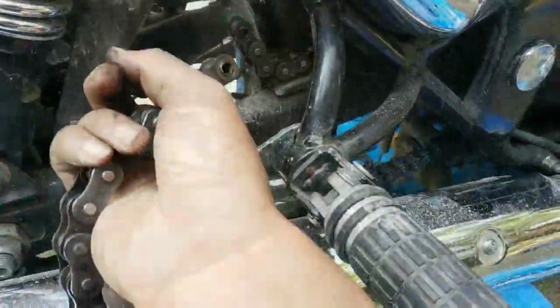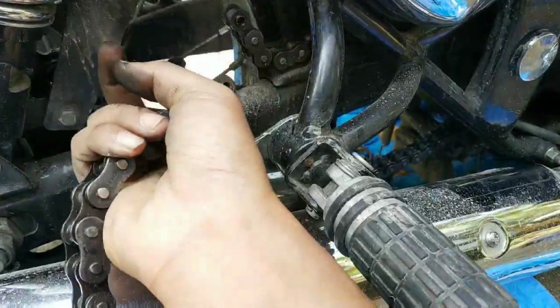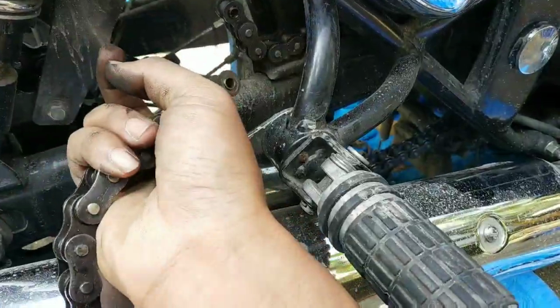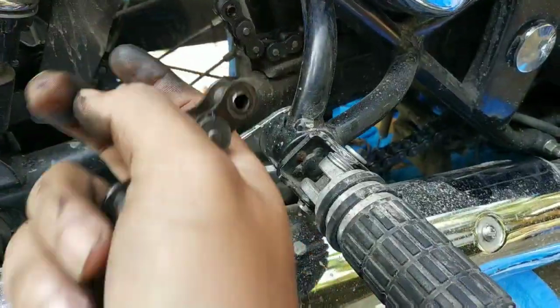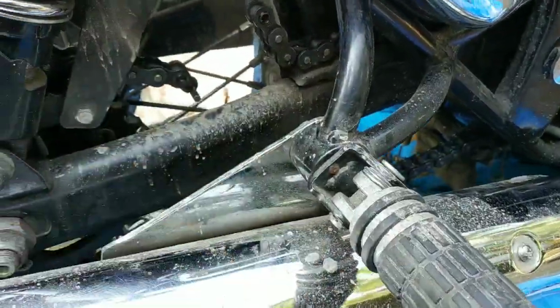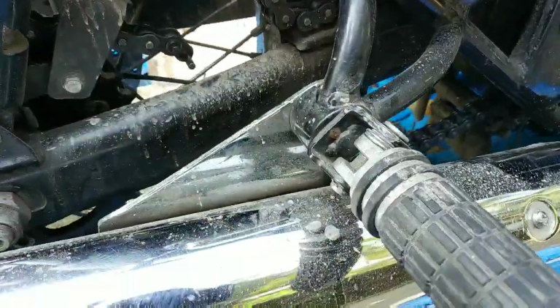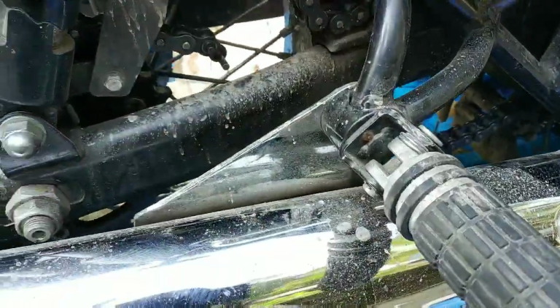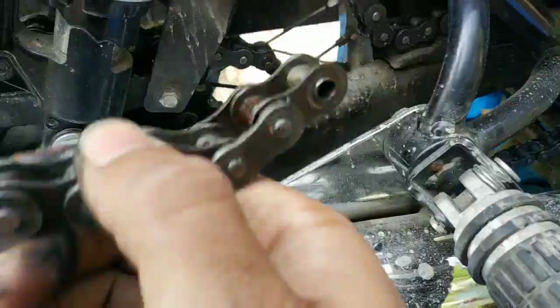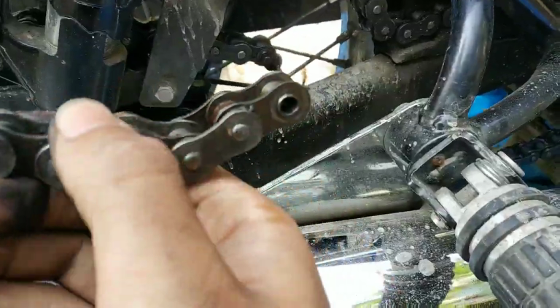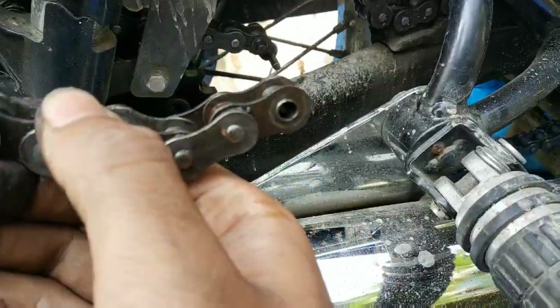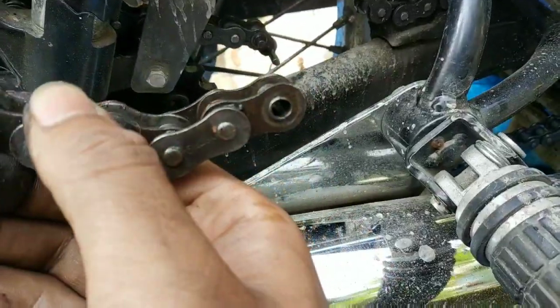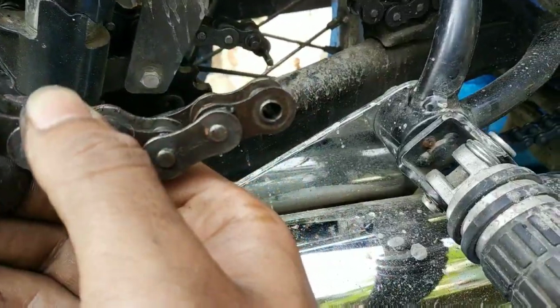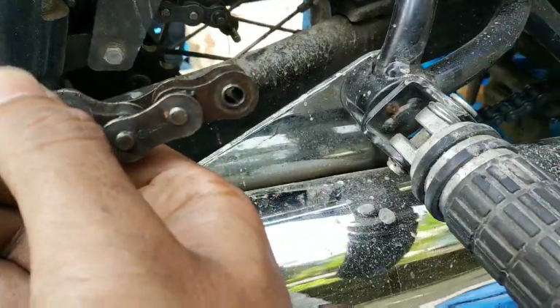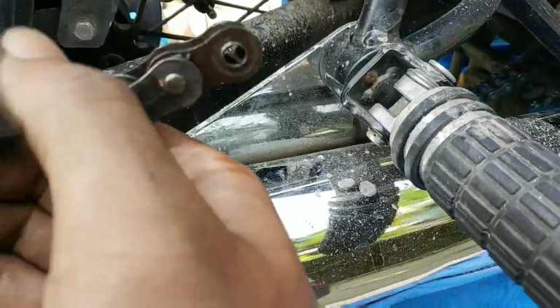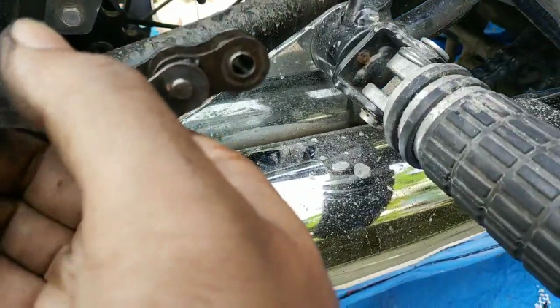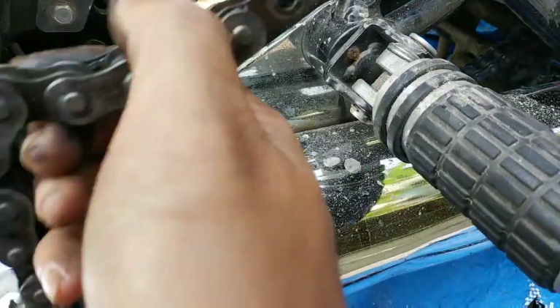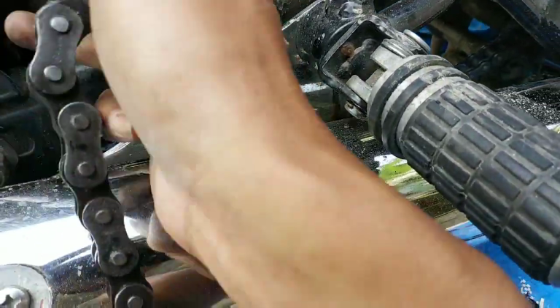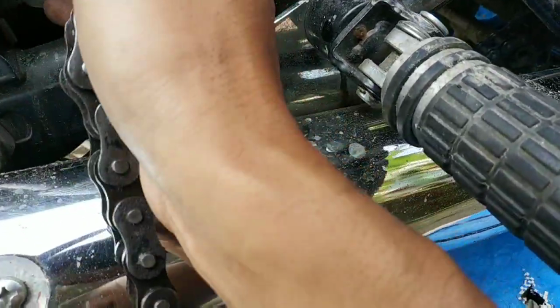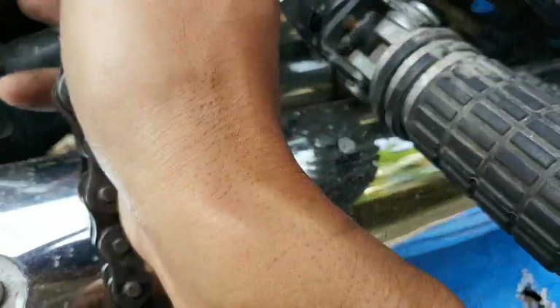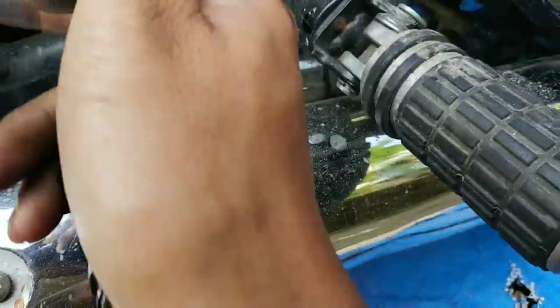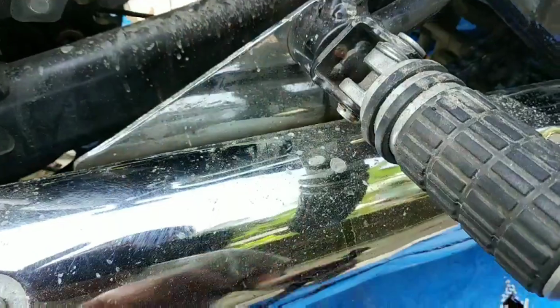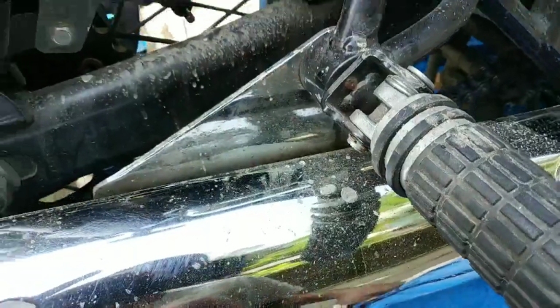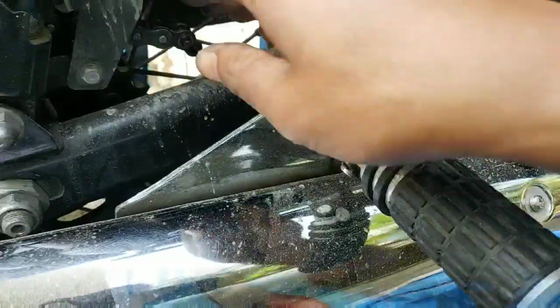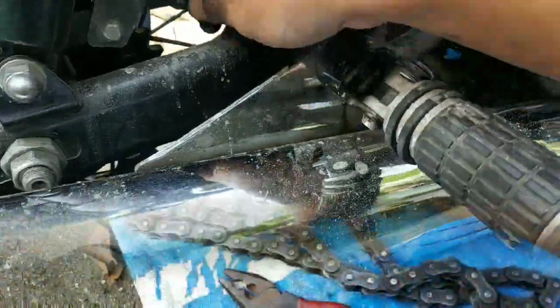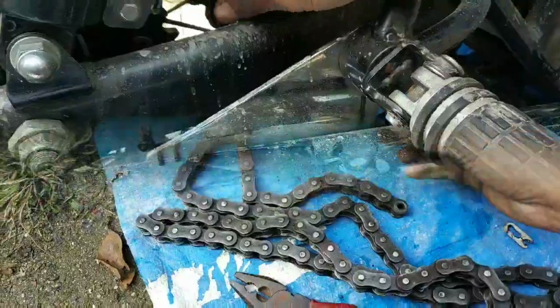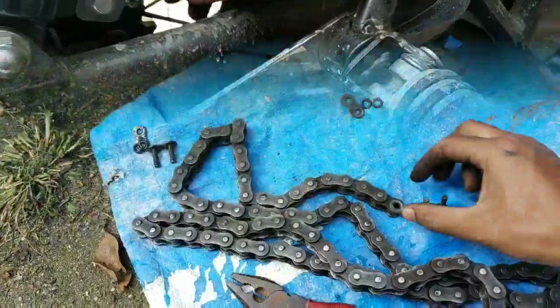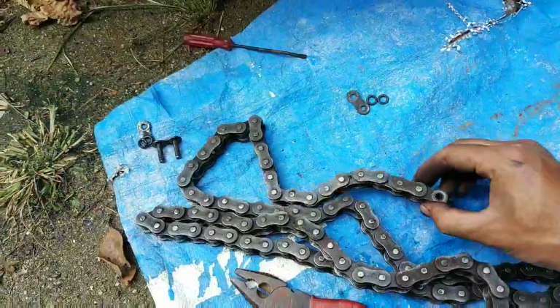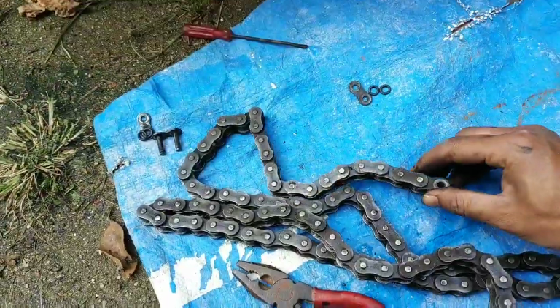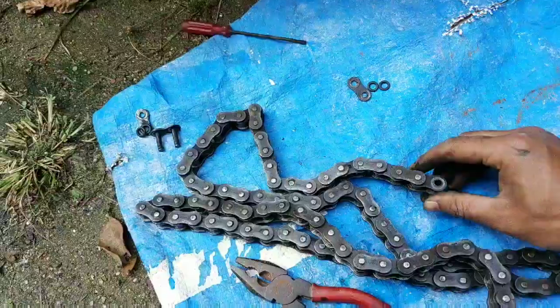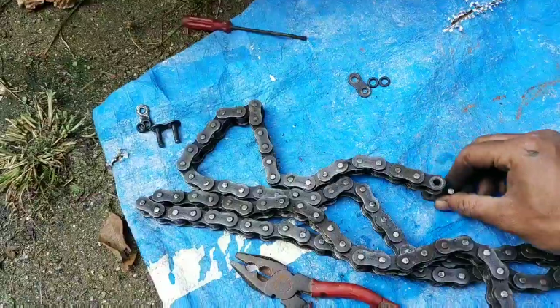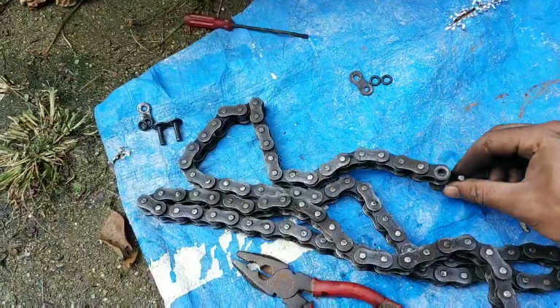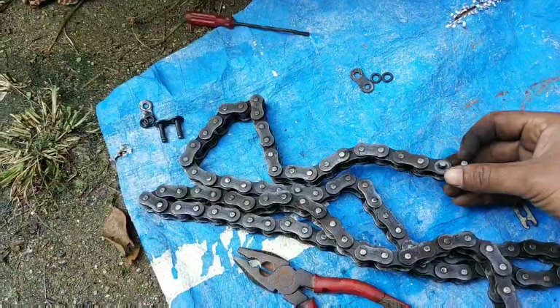To remove the serviceable chain from the bike, I will join this chain which is in my hand. So, let's do it.